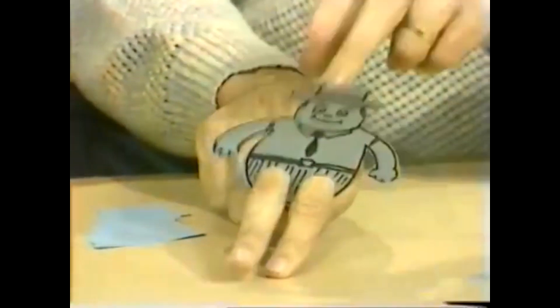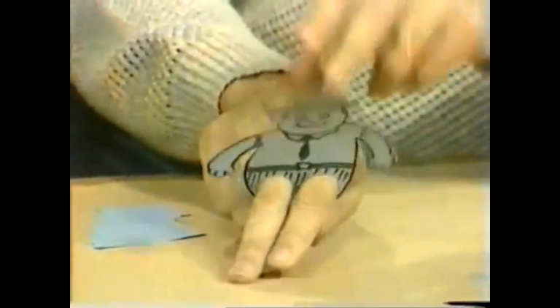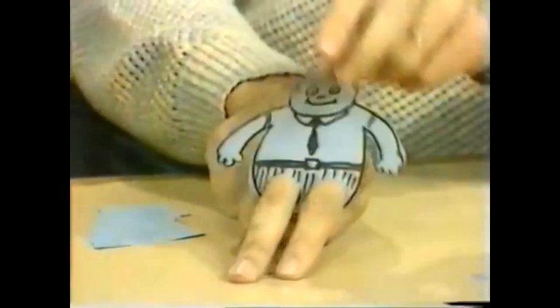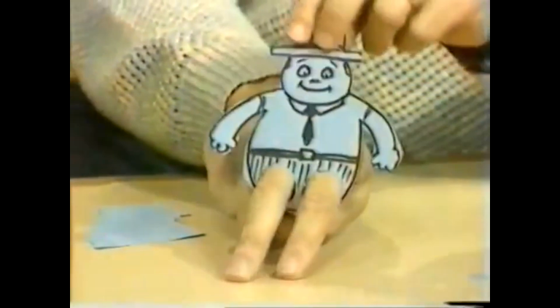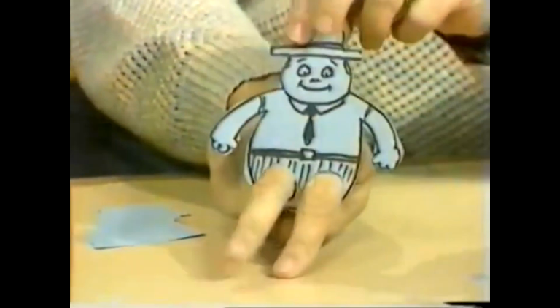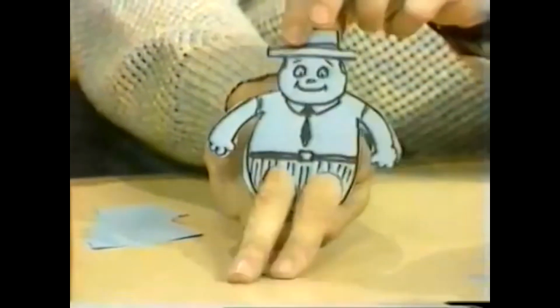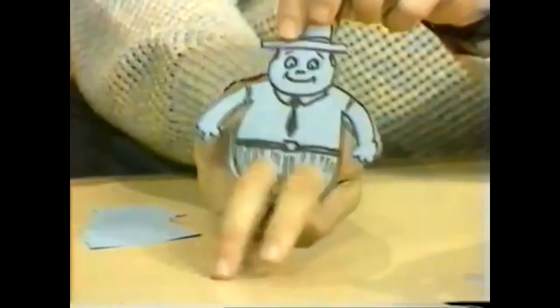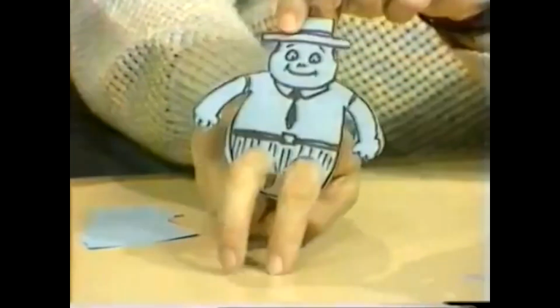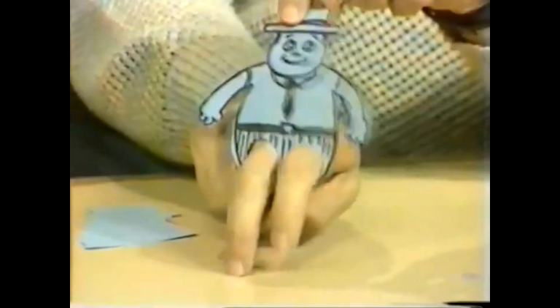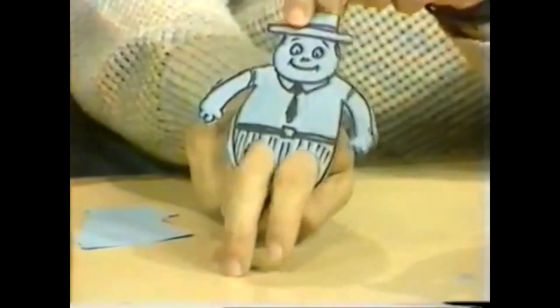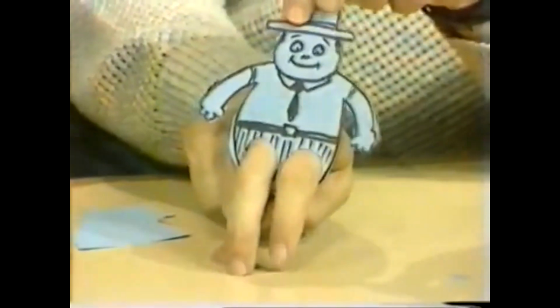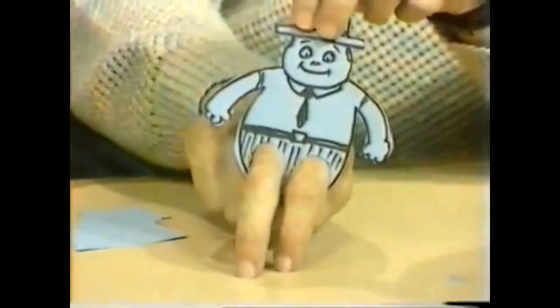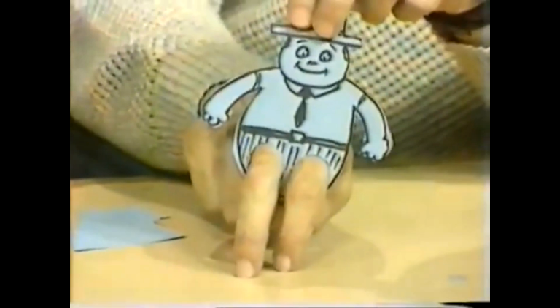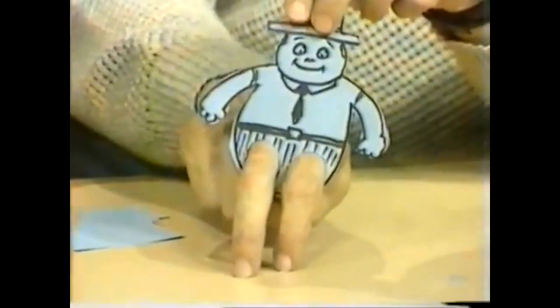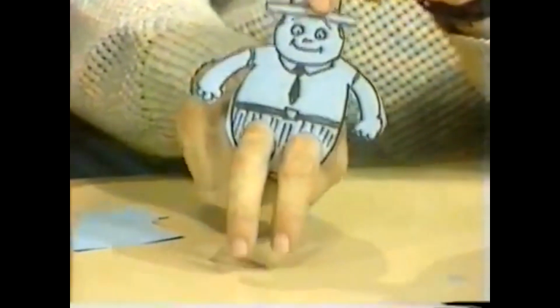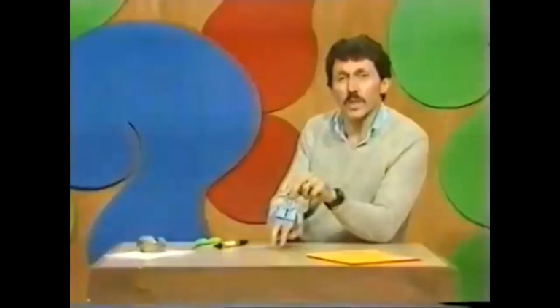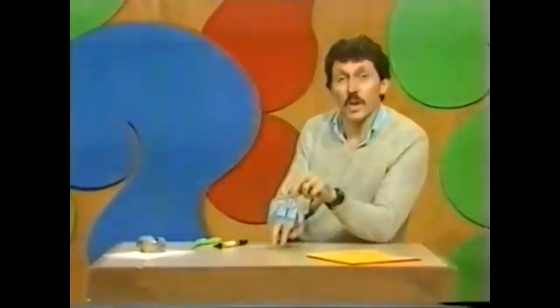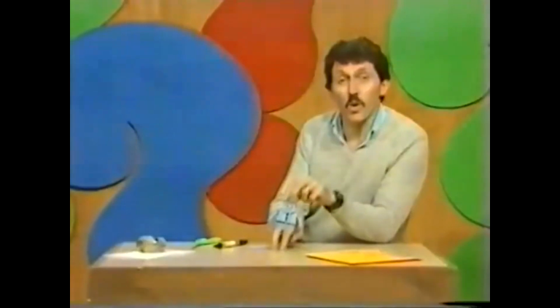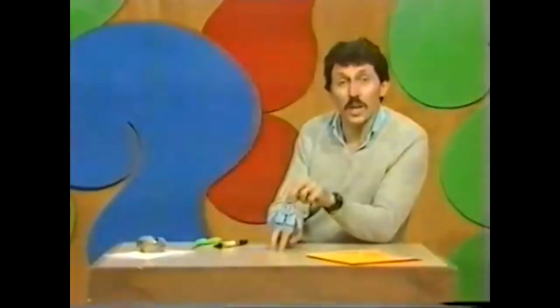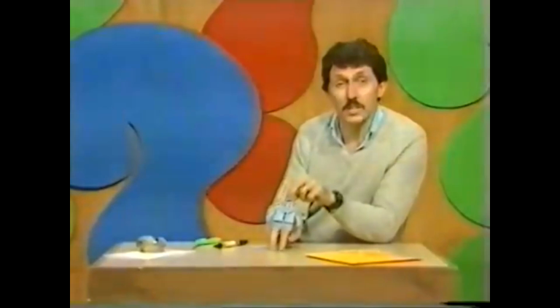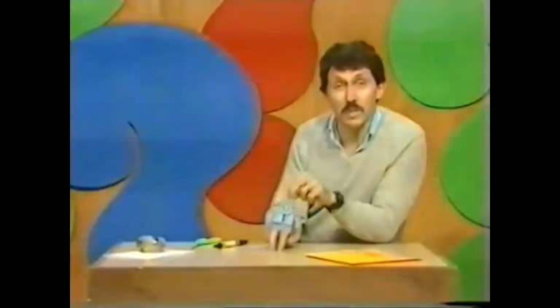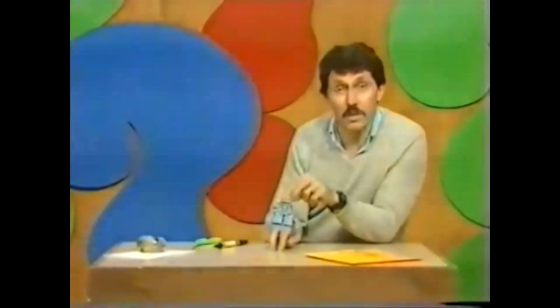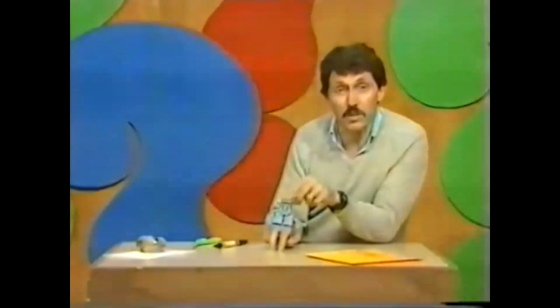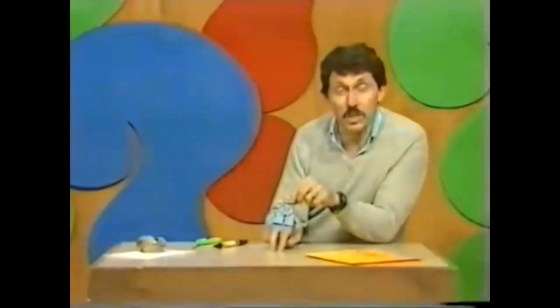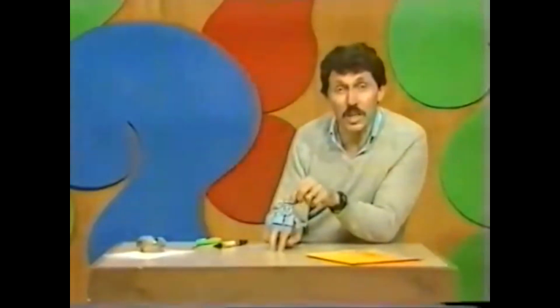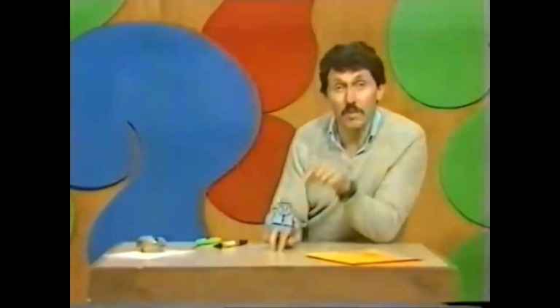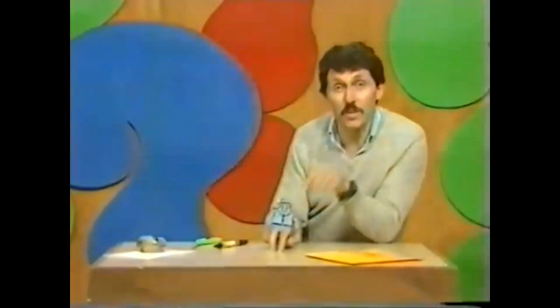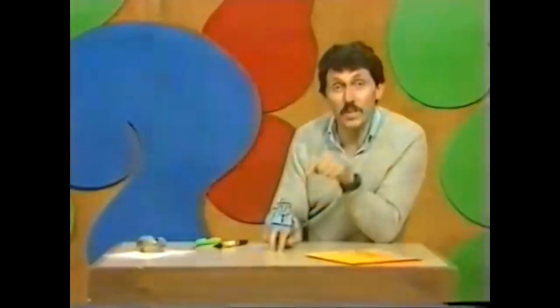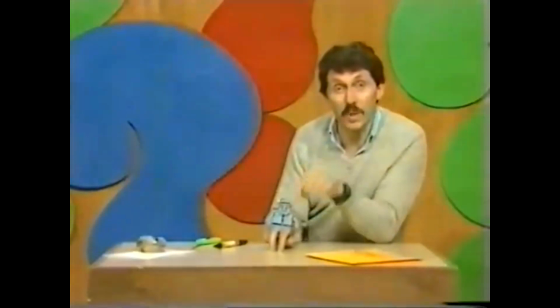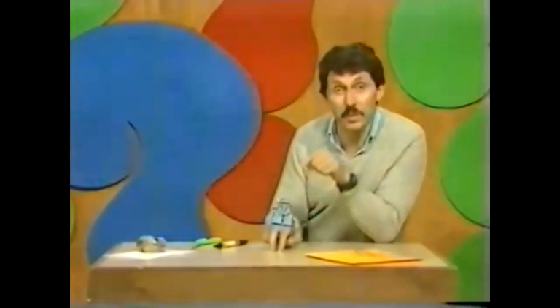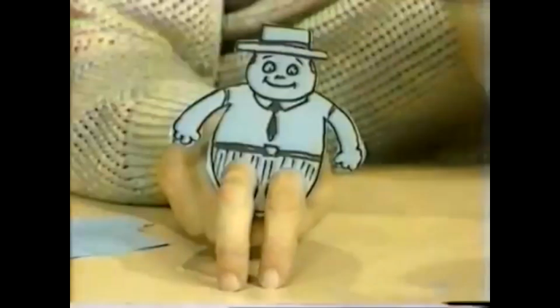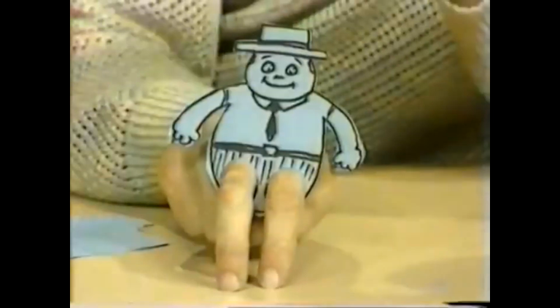With a bit of imagination and a few friends around, you can make a whole cast of characters and have a finger puppet theatre.